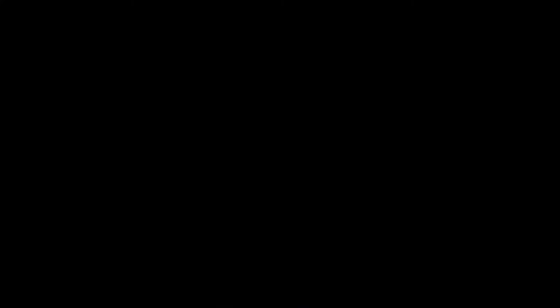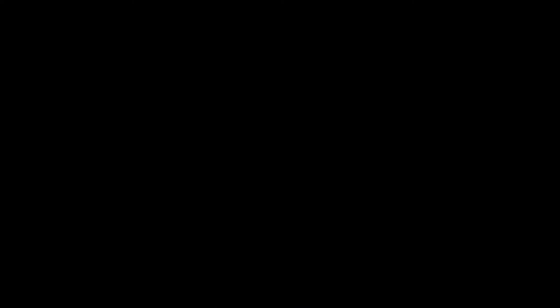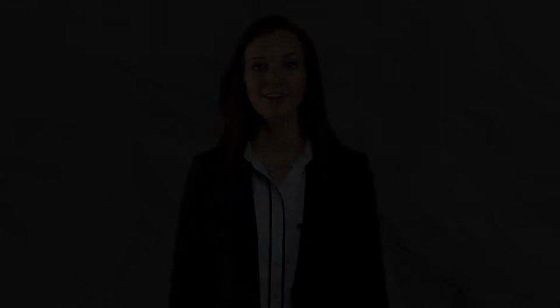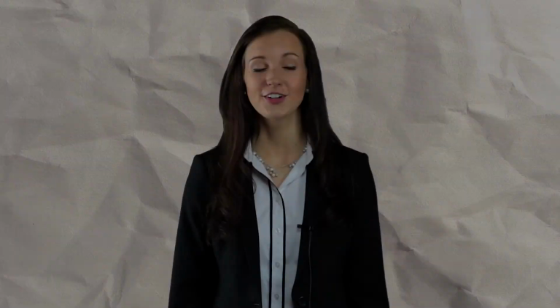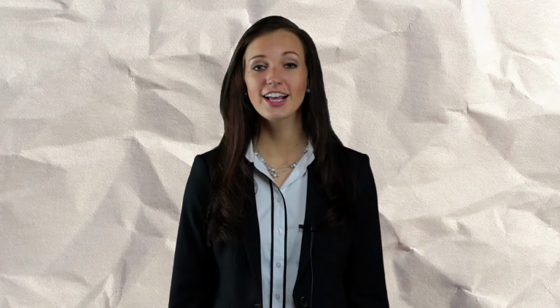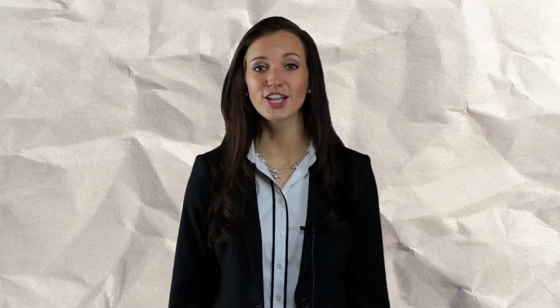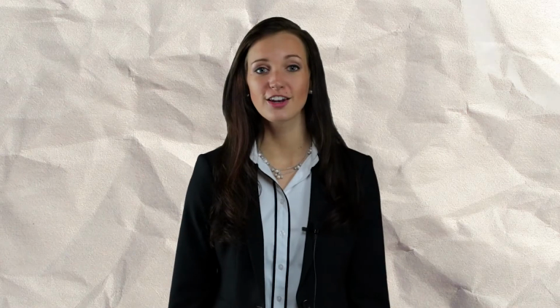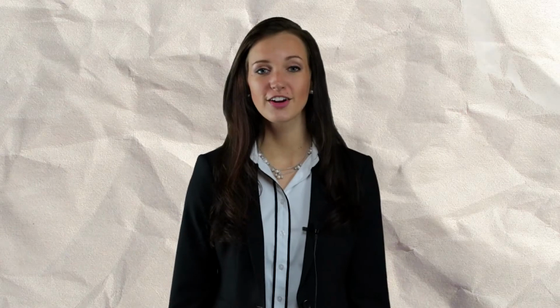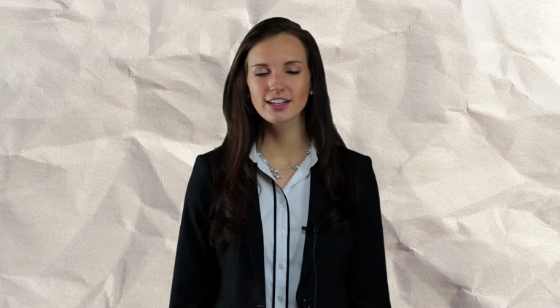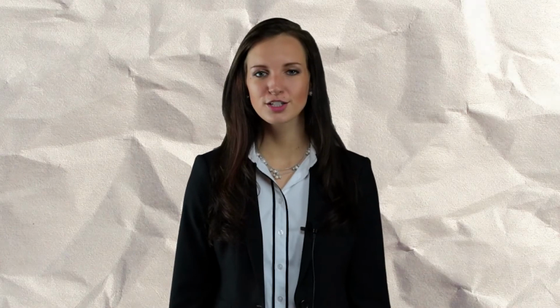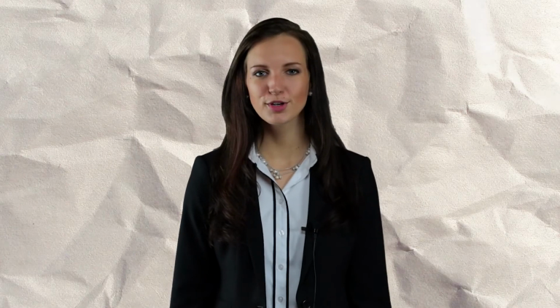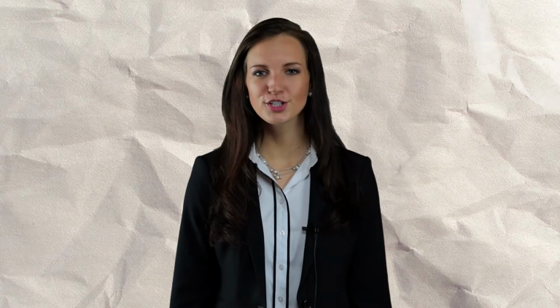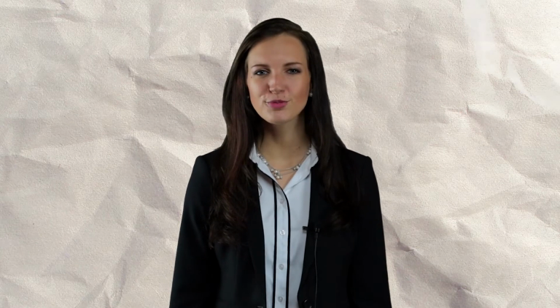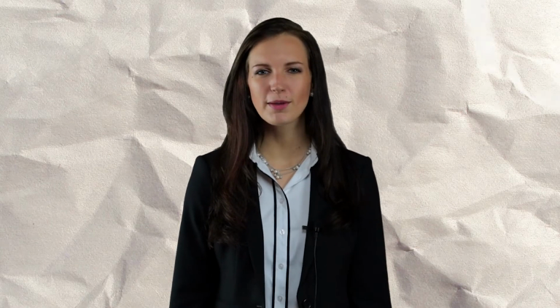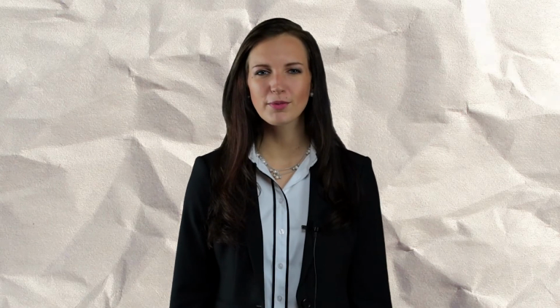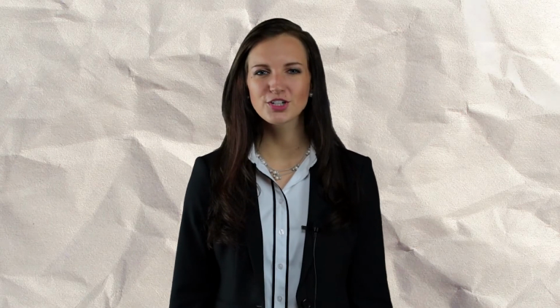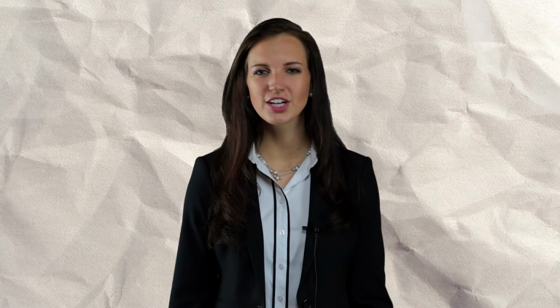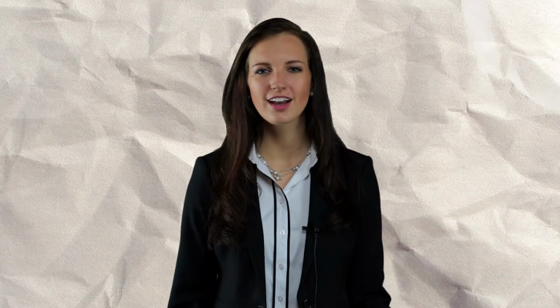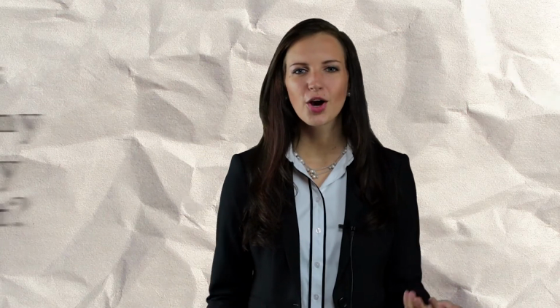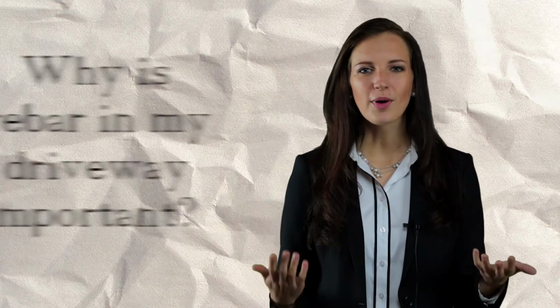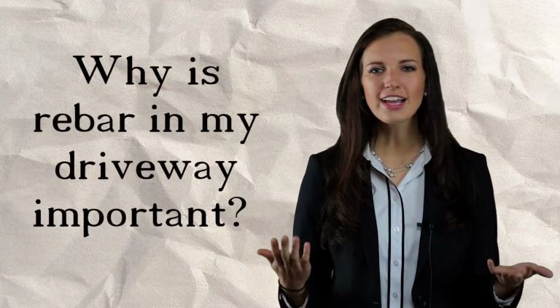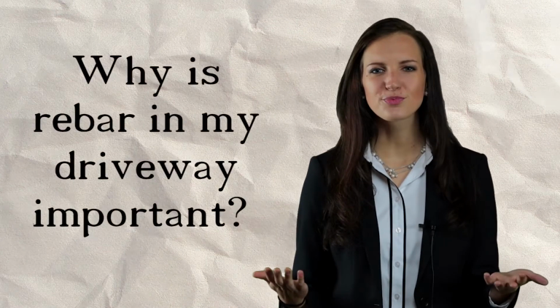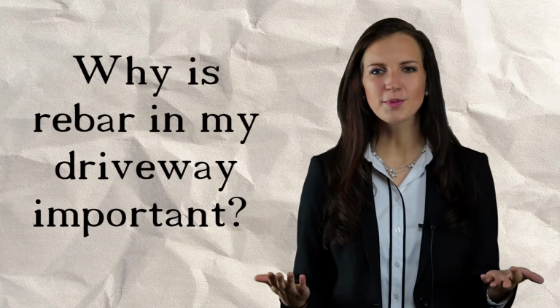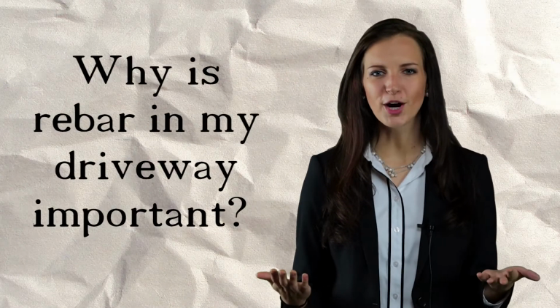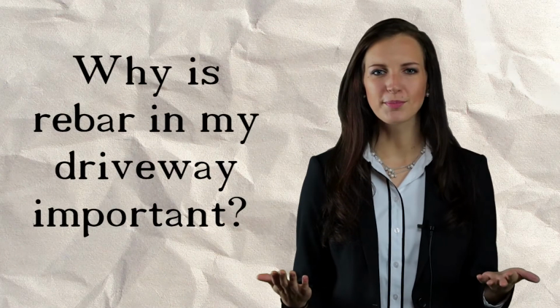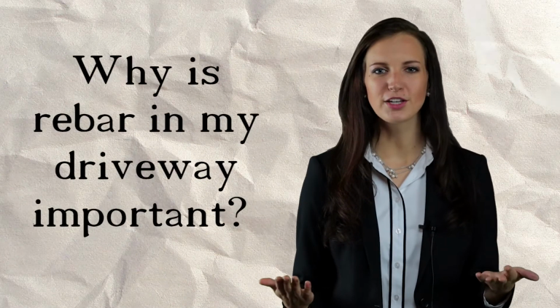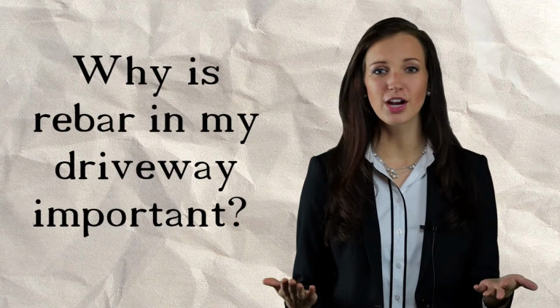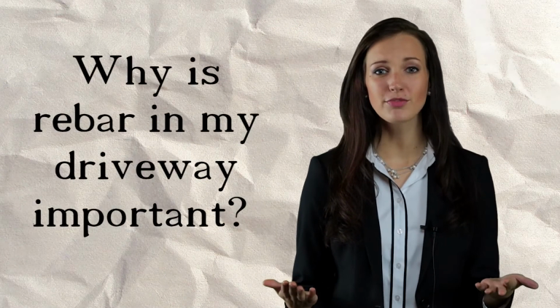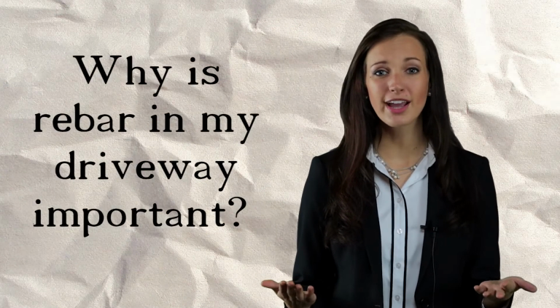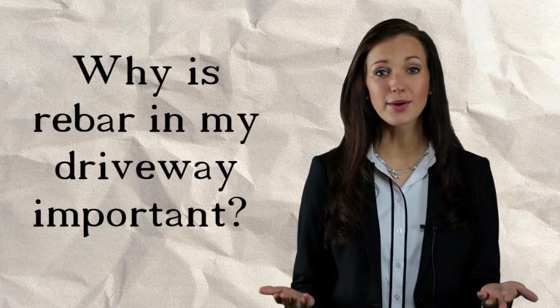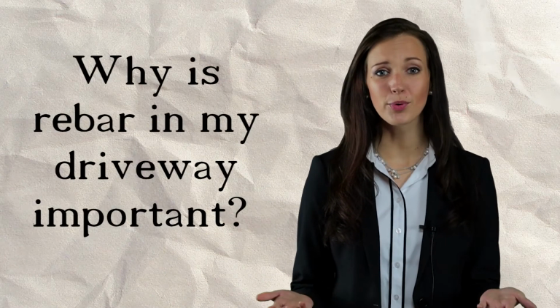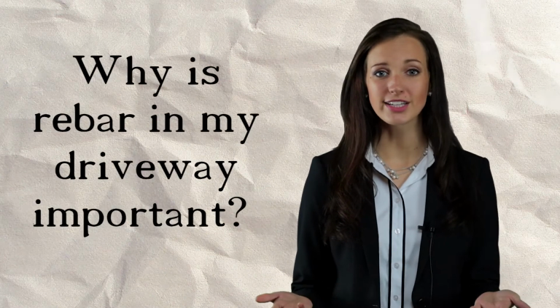If you're like a lot of our customers, you may be wondering: why is rebar in my driveway important?